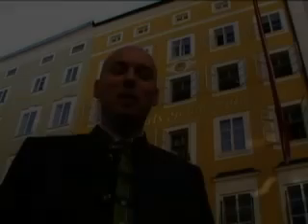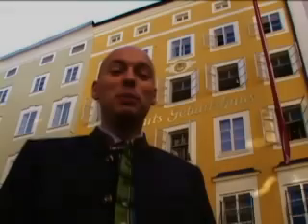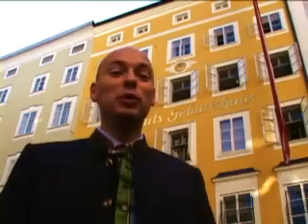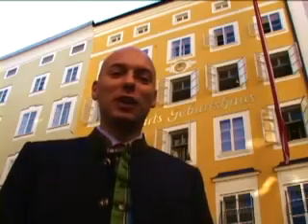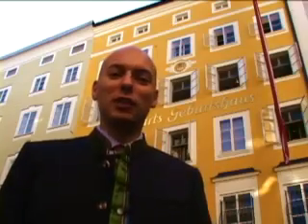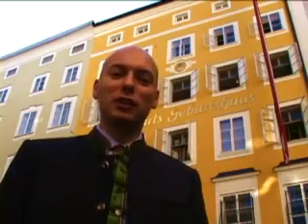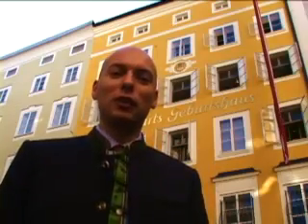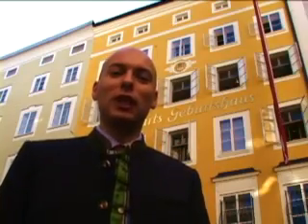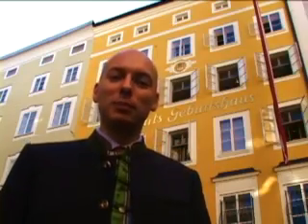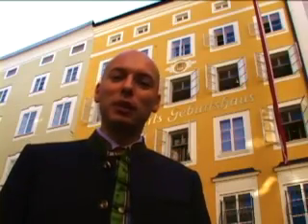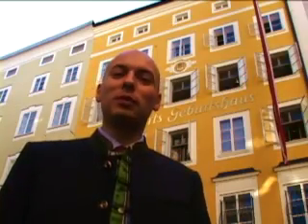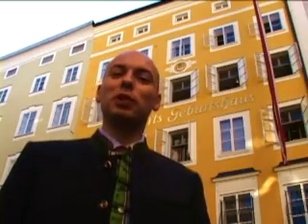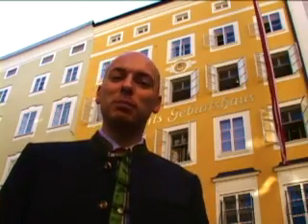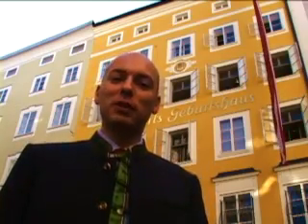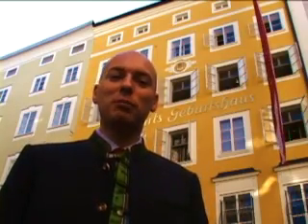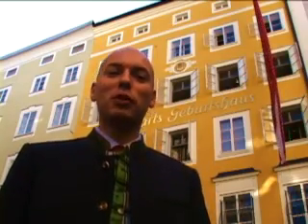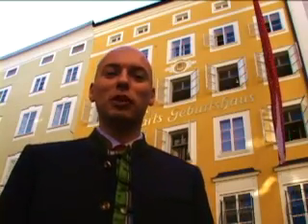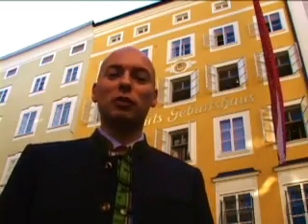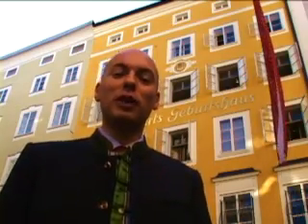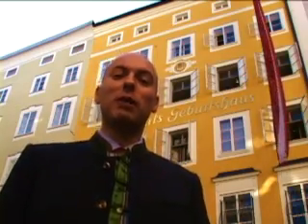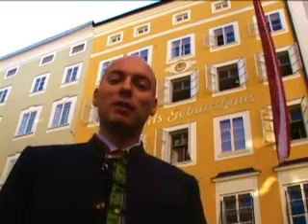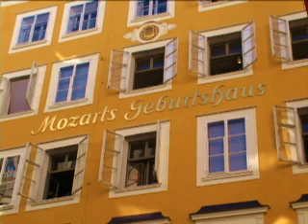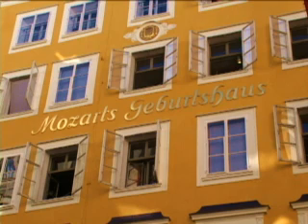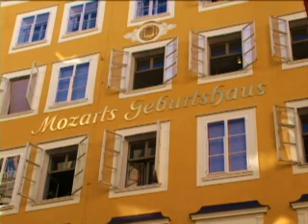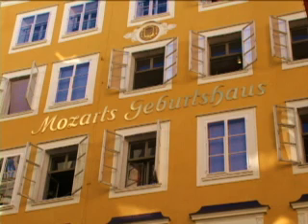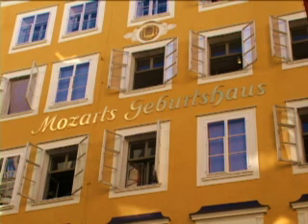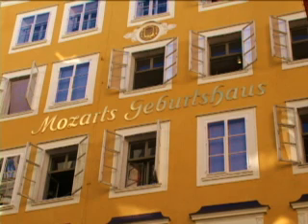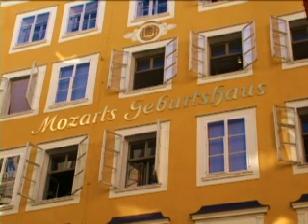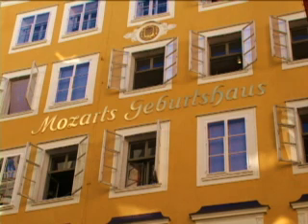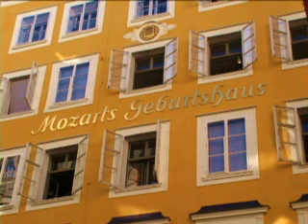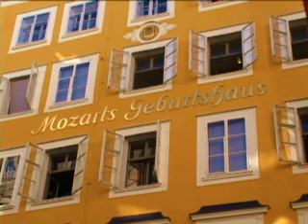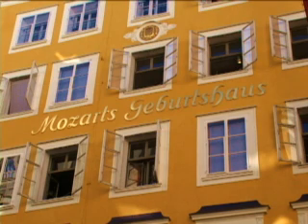Music lovers know Salzburg as the birthplace of Mozart. Right behind me is the house where Mozart was born.